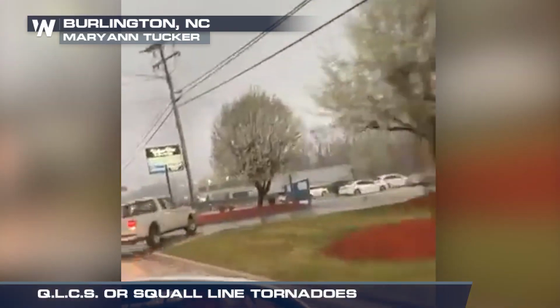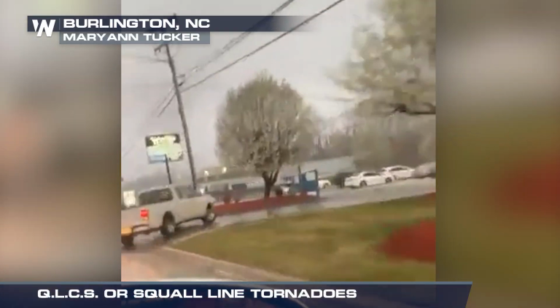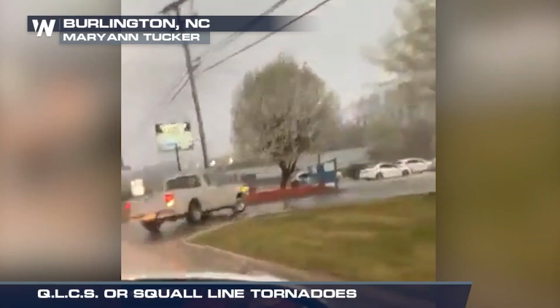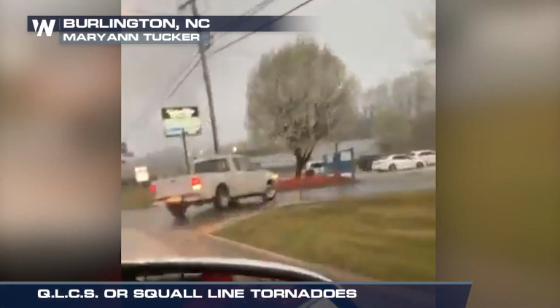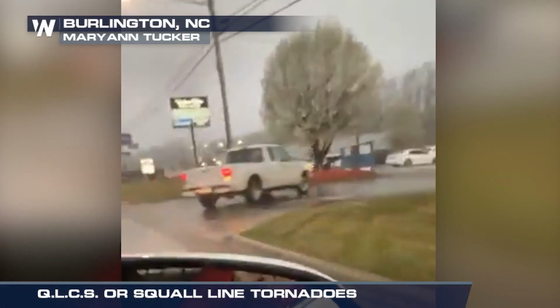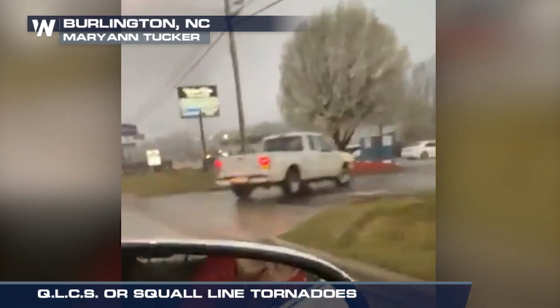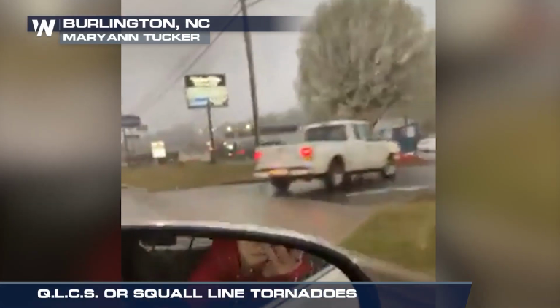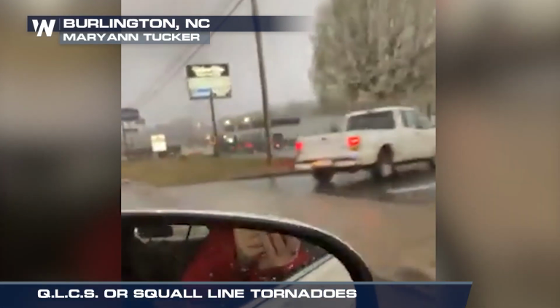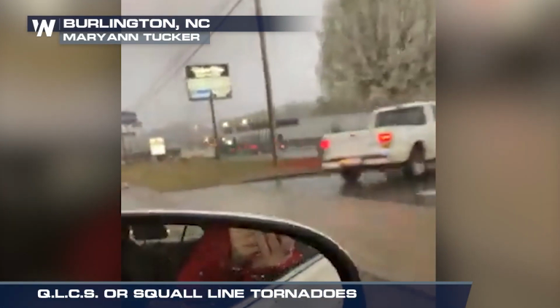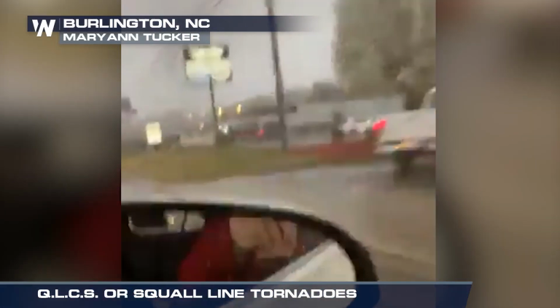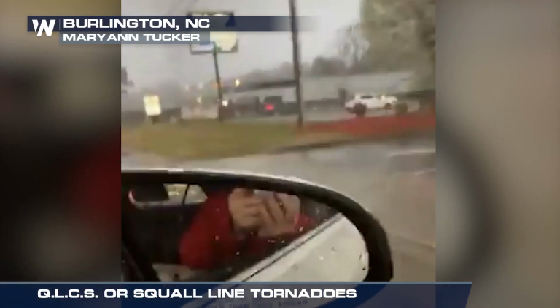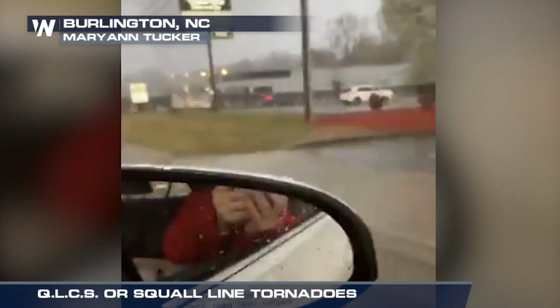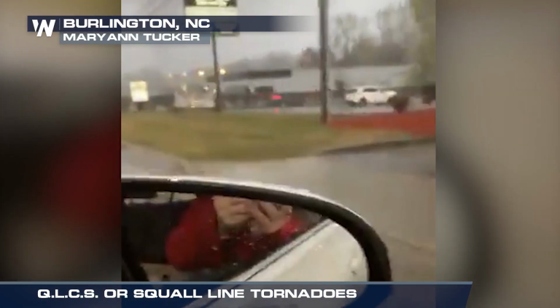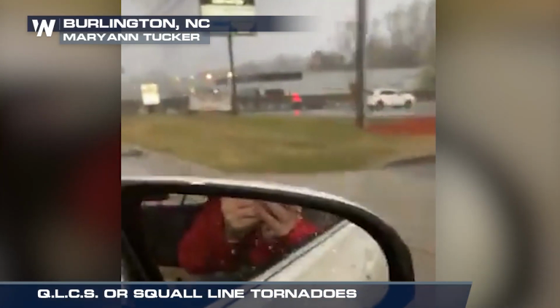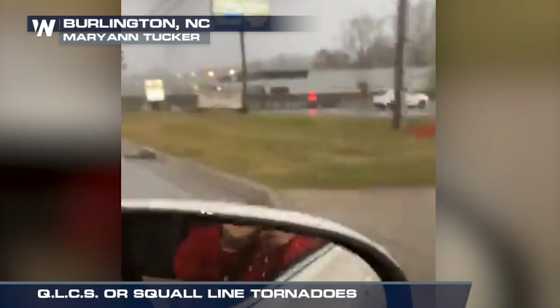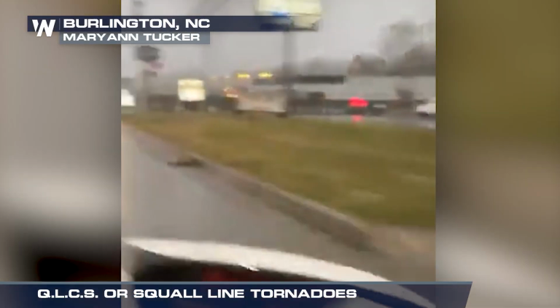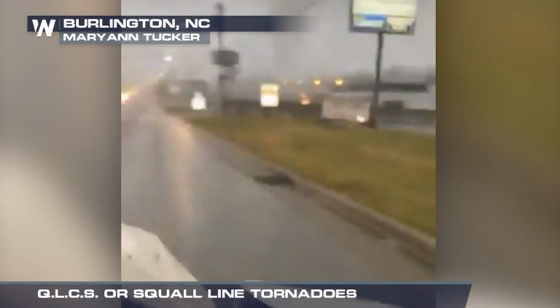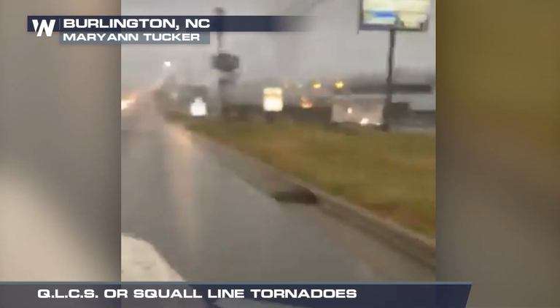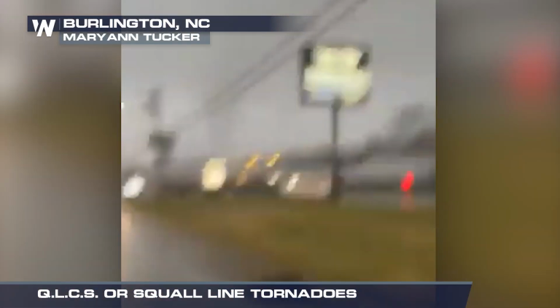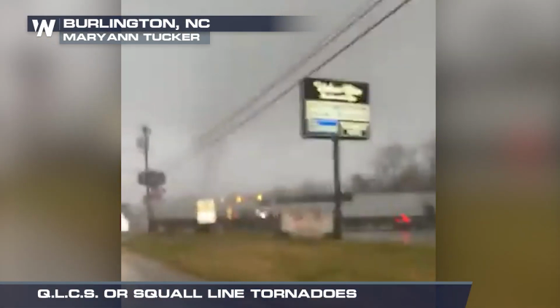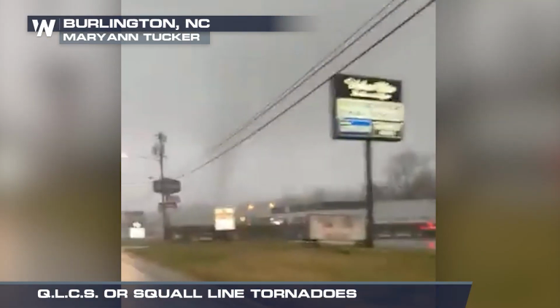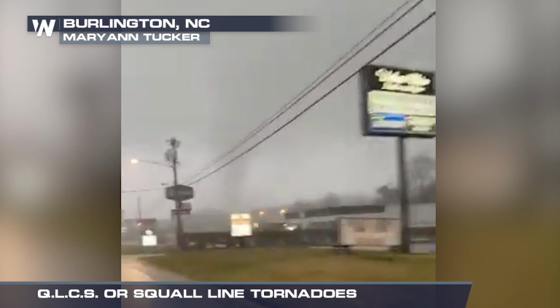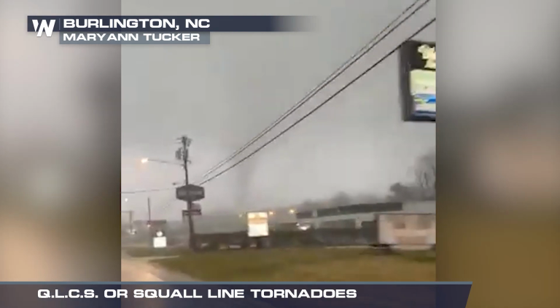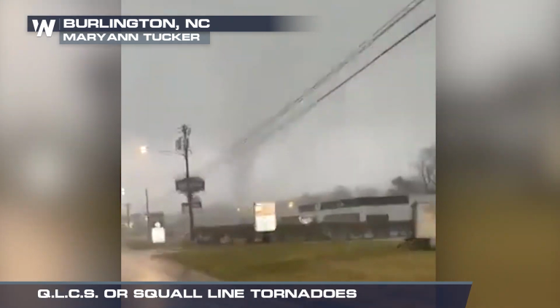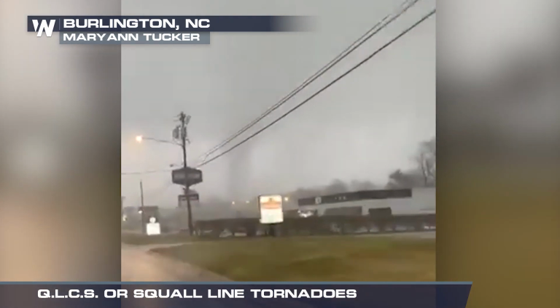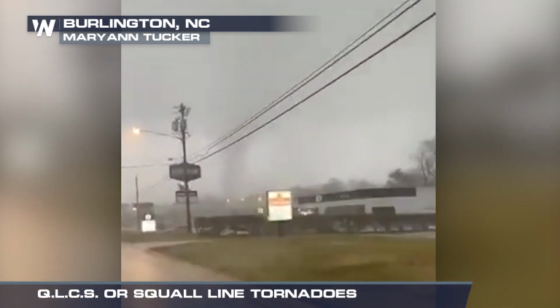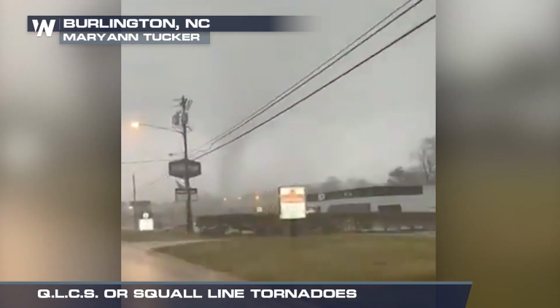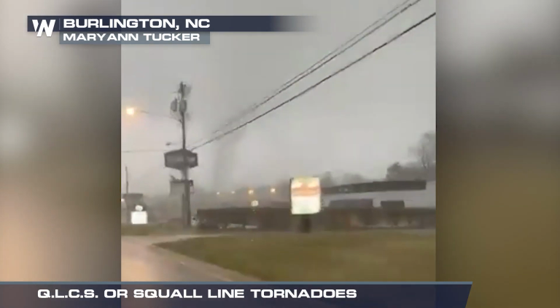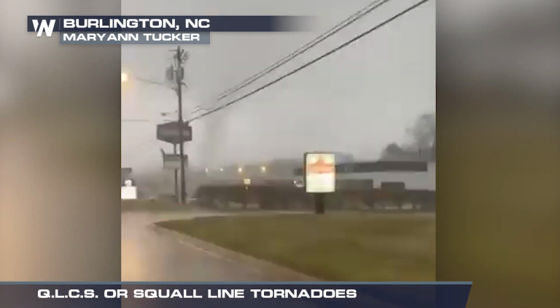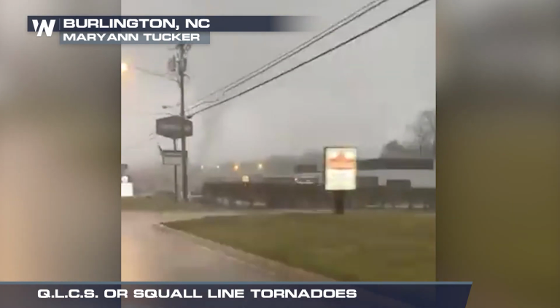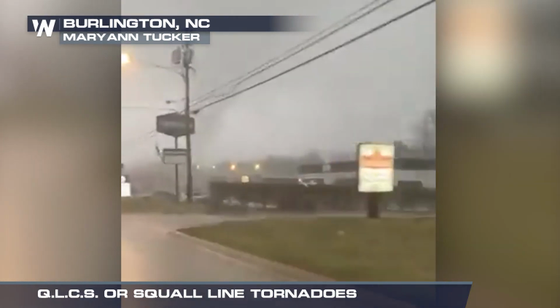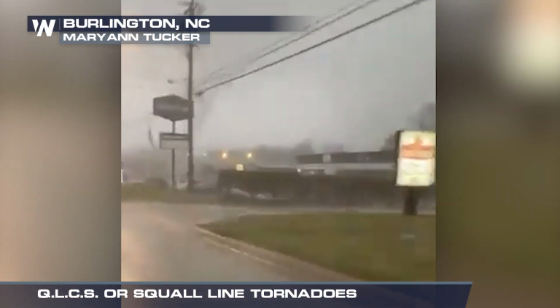Holy cow, there it is right now! That's a tornado! Oh my goodness, a tornado!